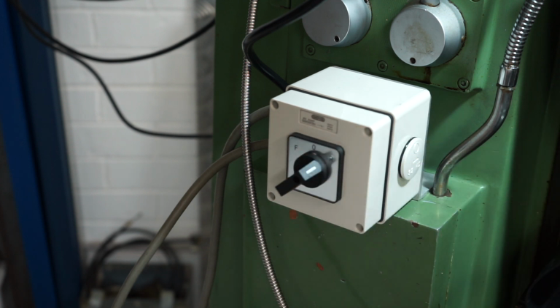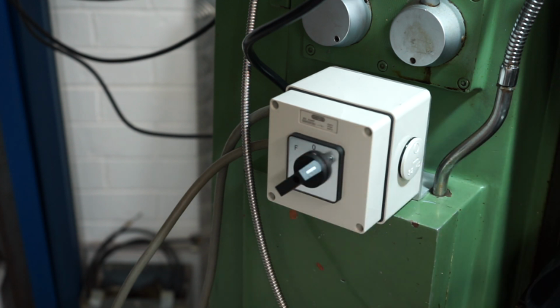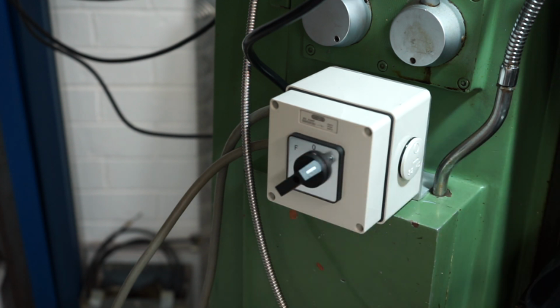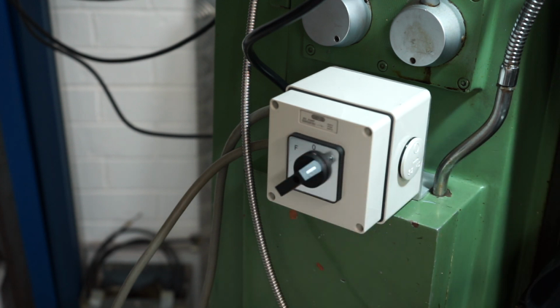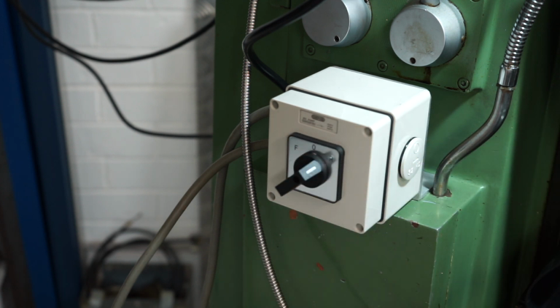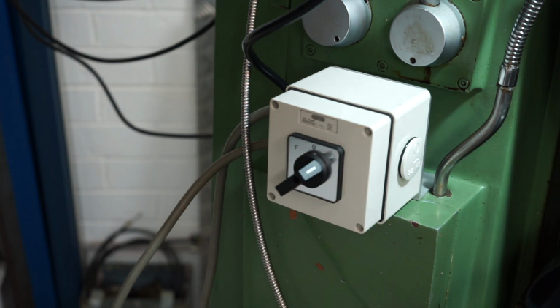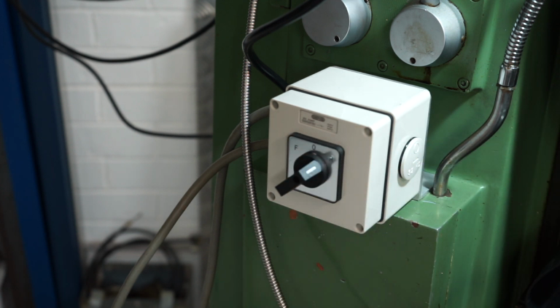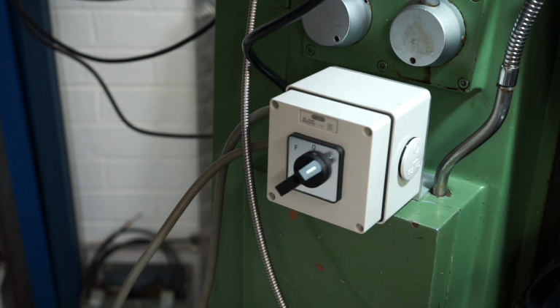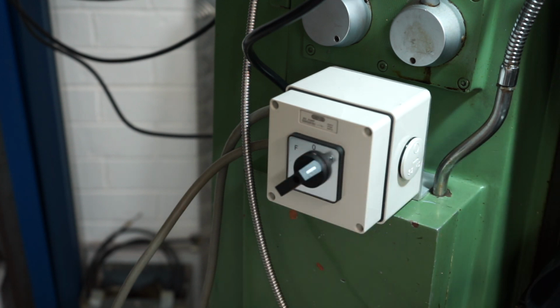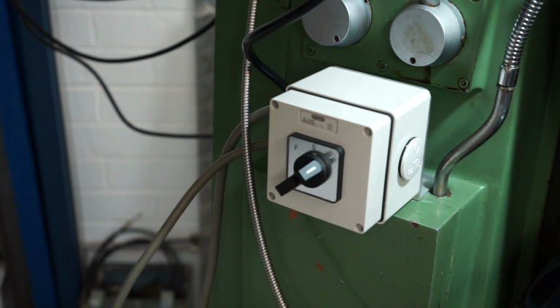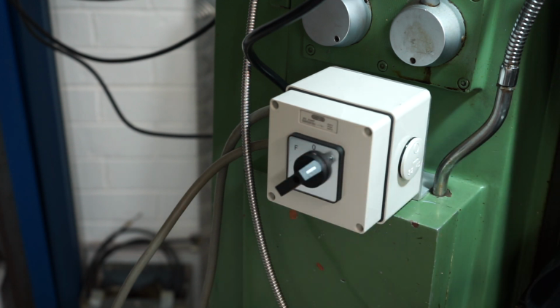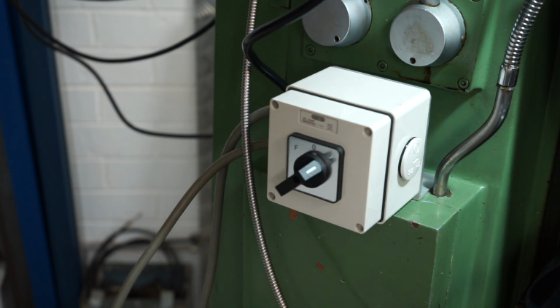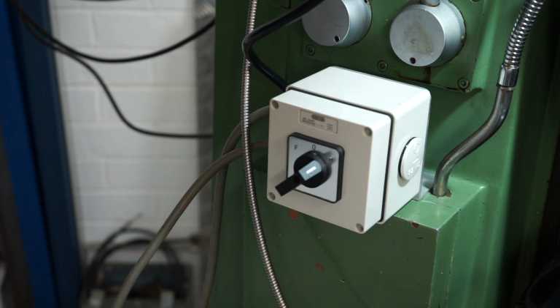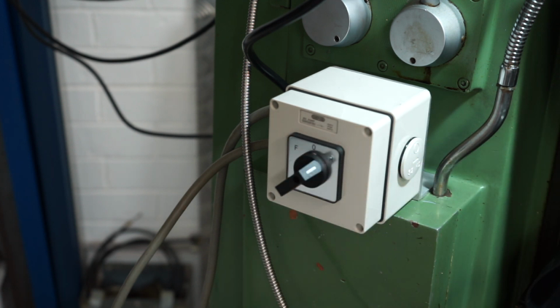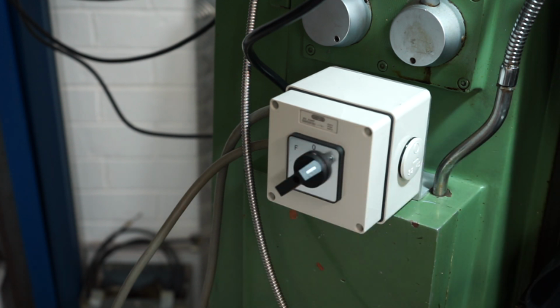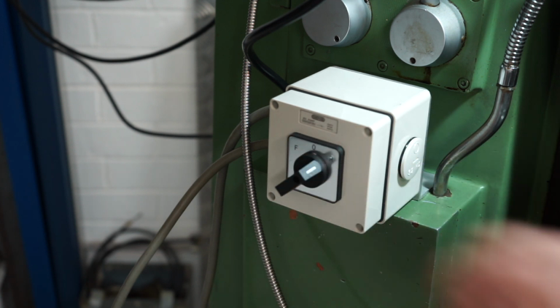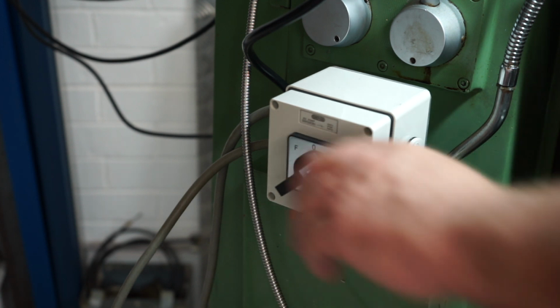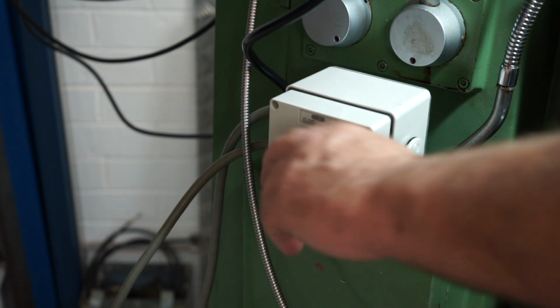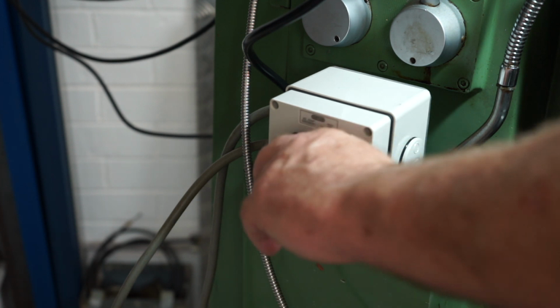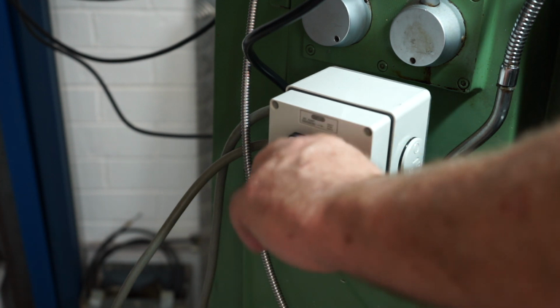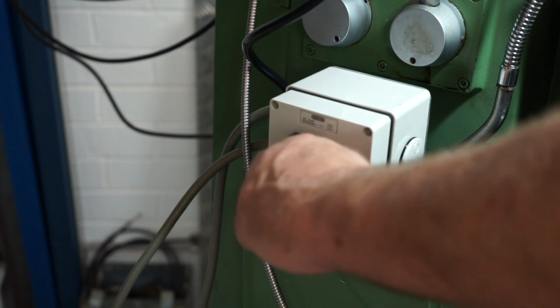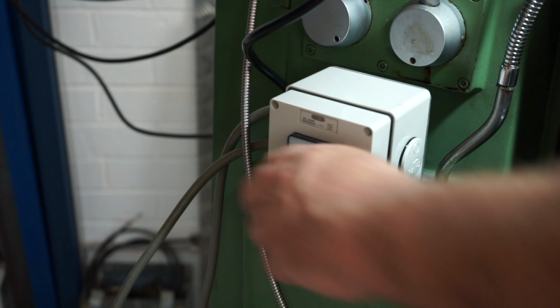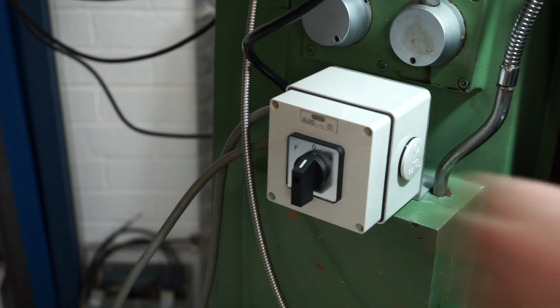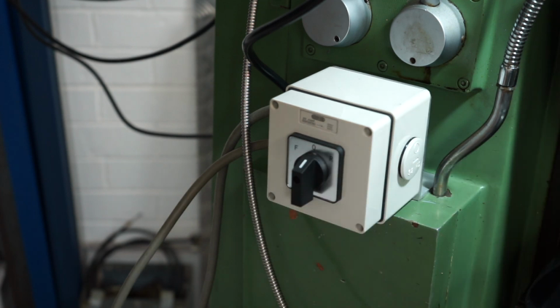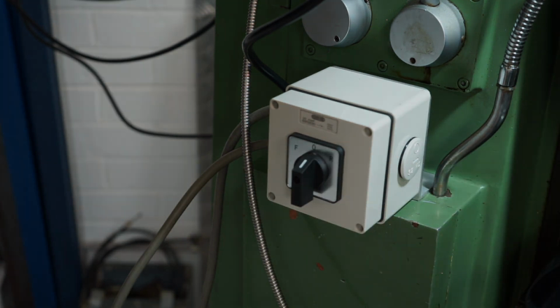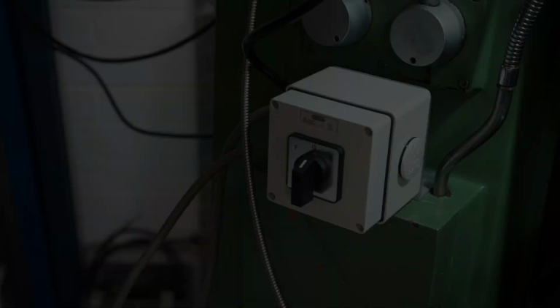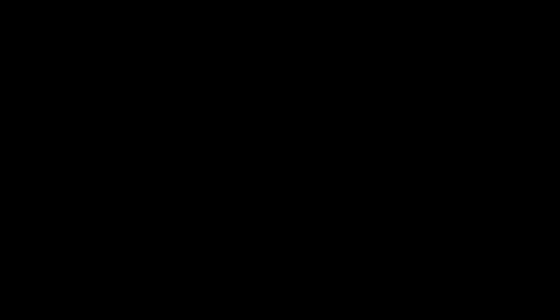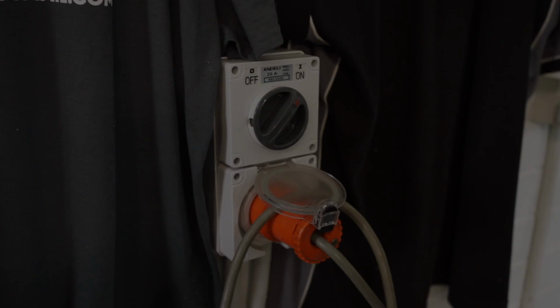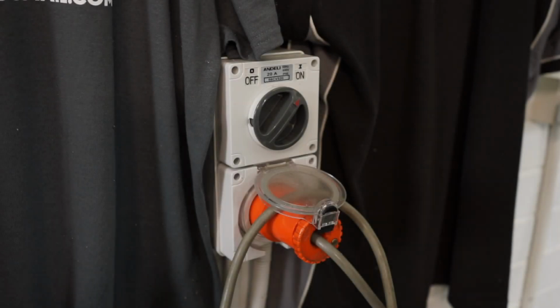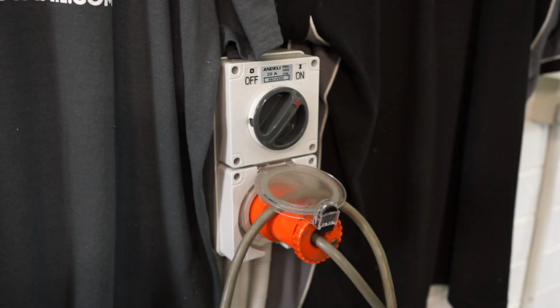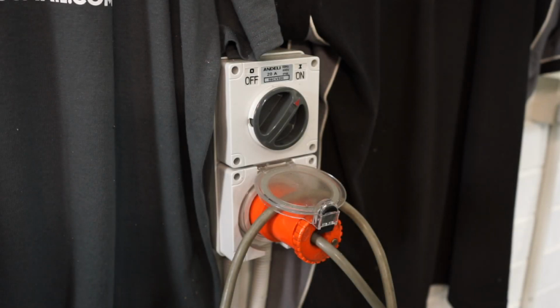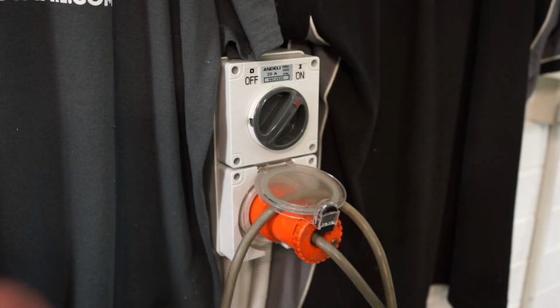Keep in mind that I still need to have the original buttons on the machine working for the vertical and horizontal spindle.